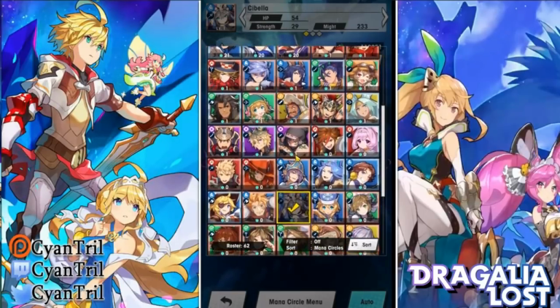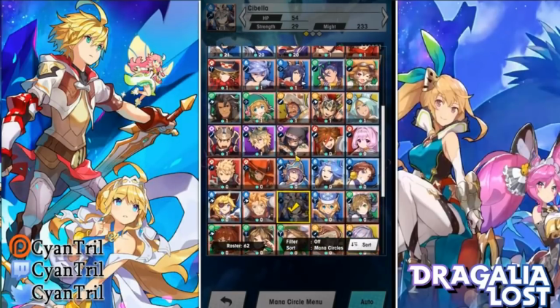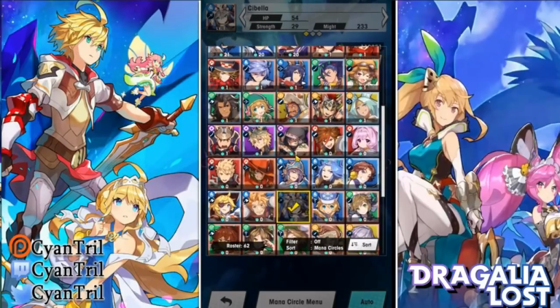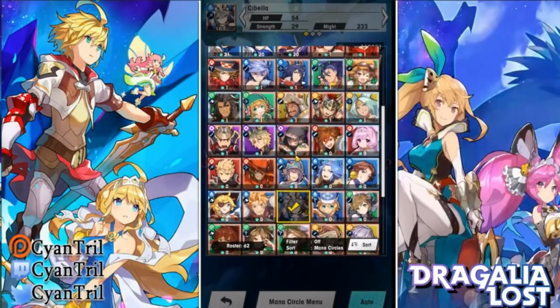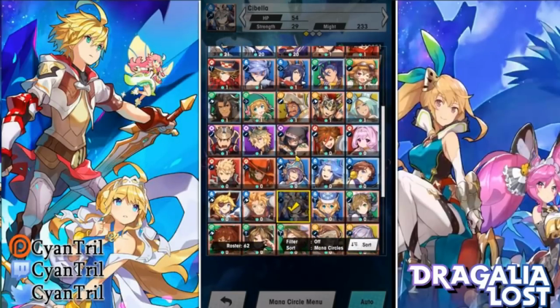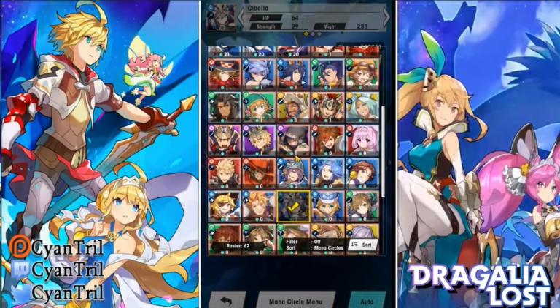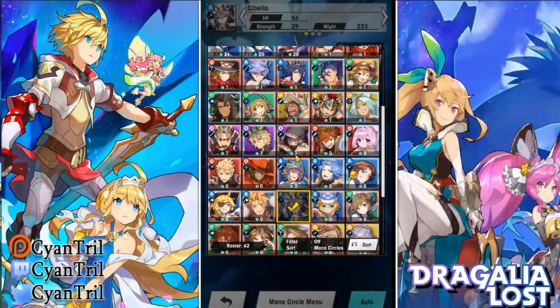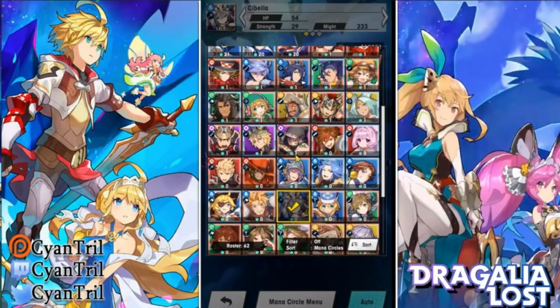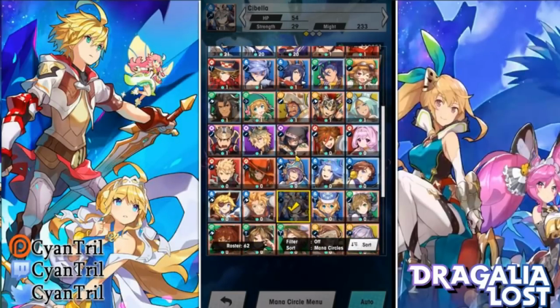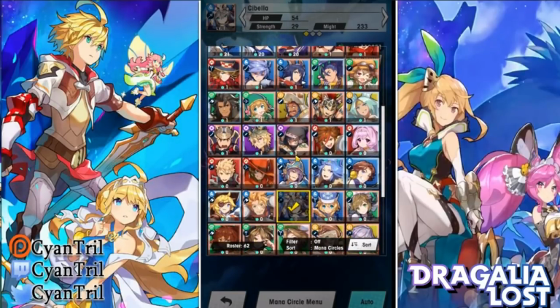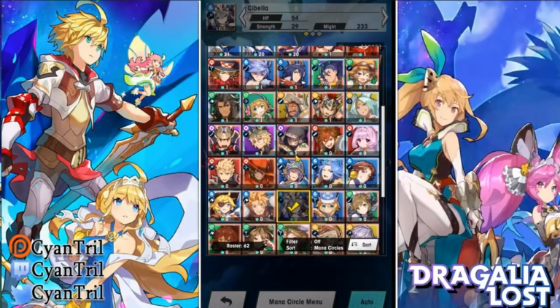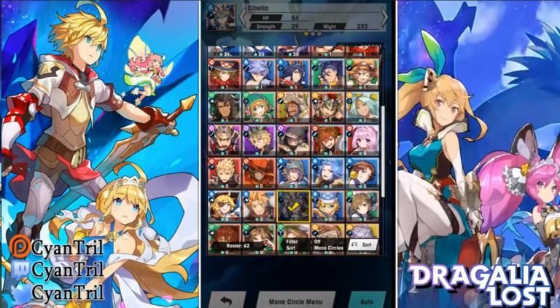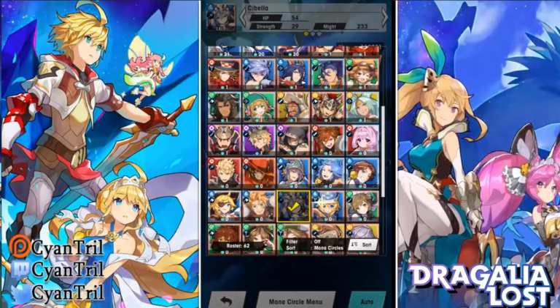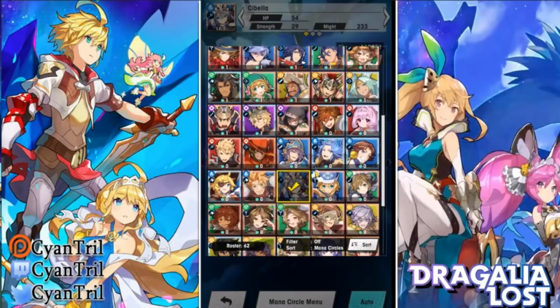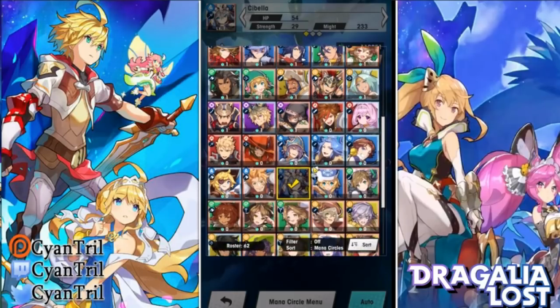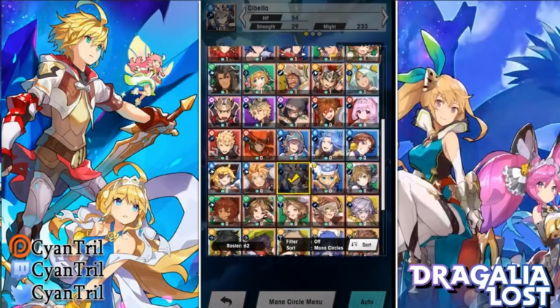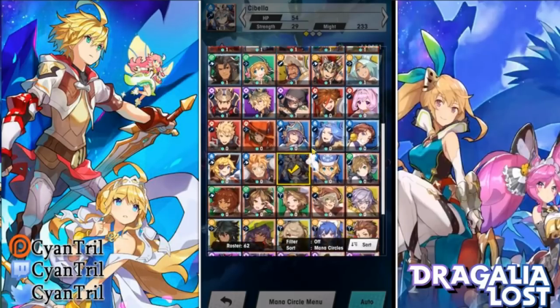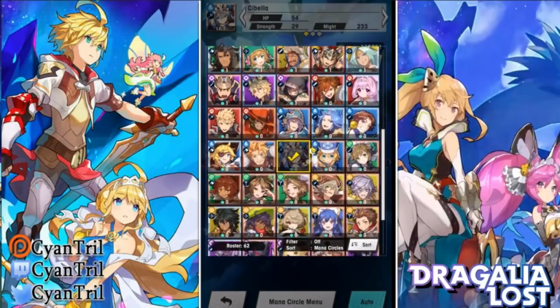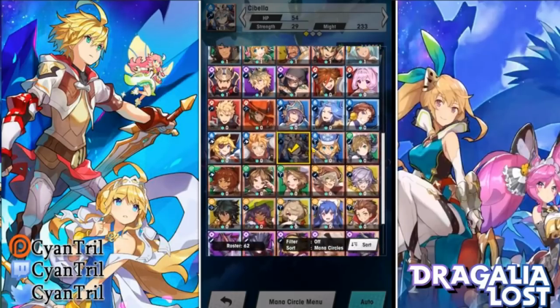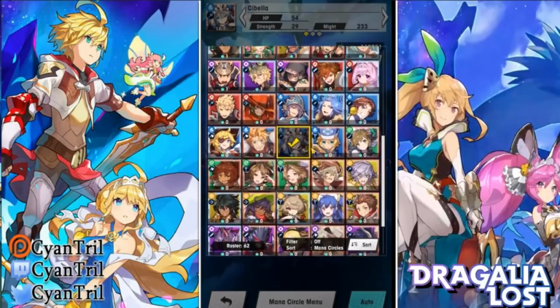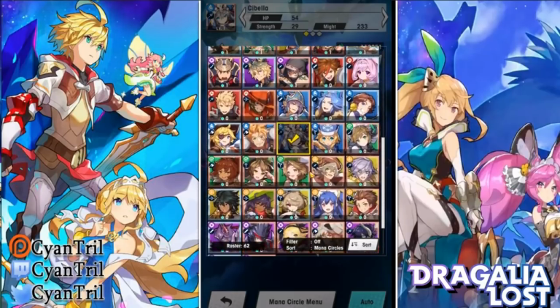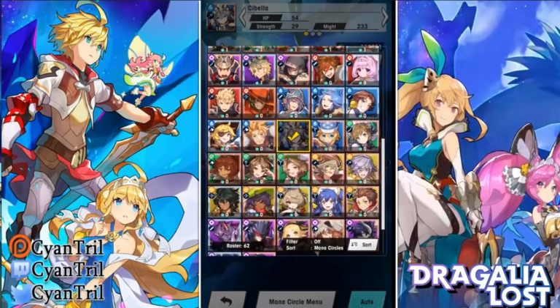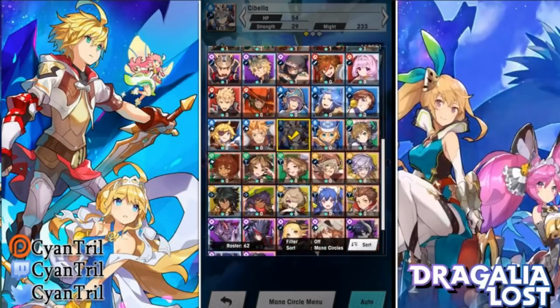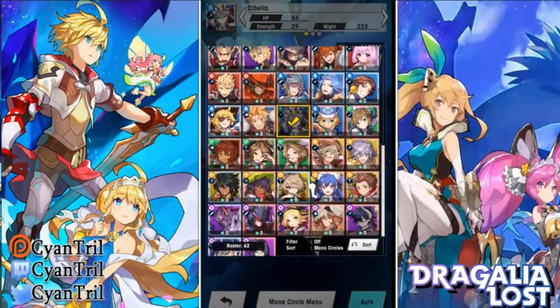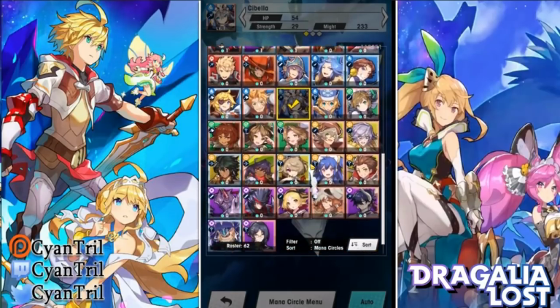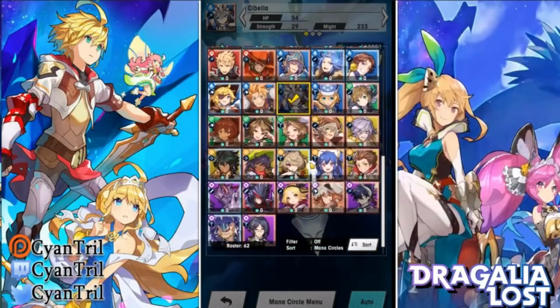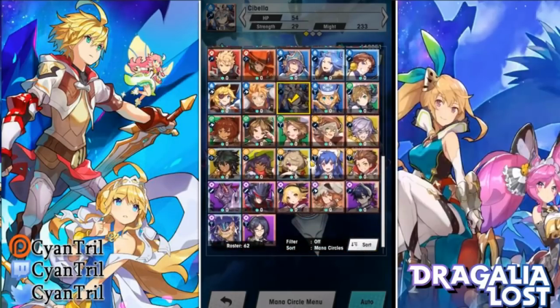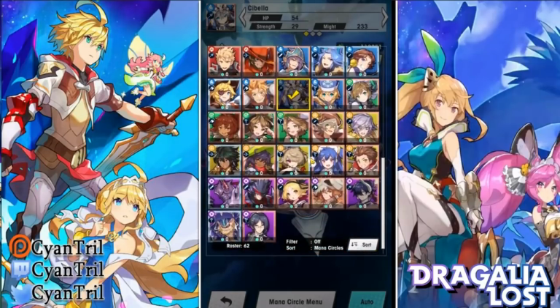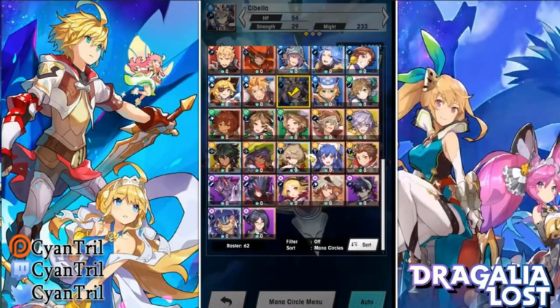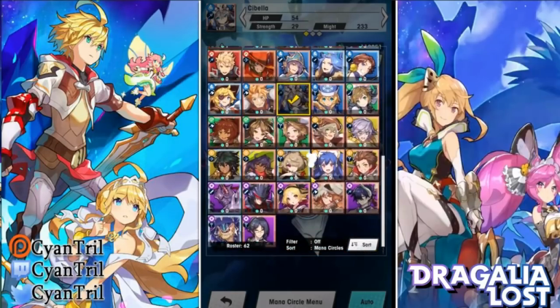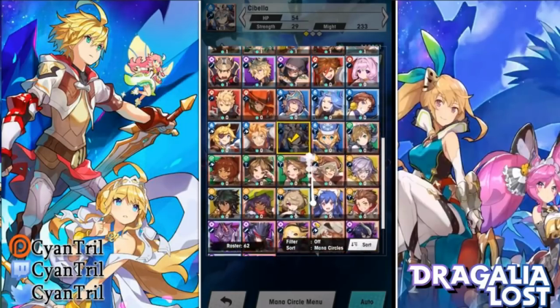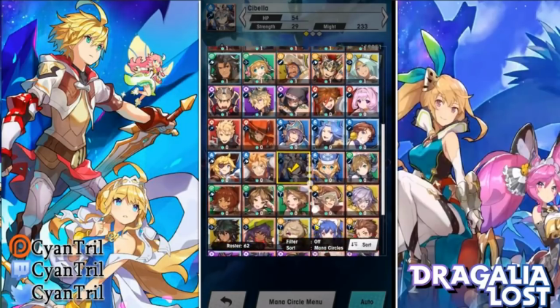Most of the time what I've noticed is people run around with zero-rank units with no mana. At least invest a little bit of mana into them — 10, 20 — give them some love.